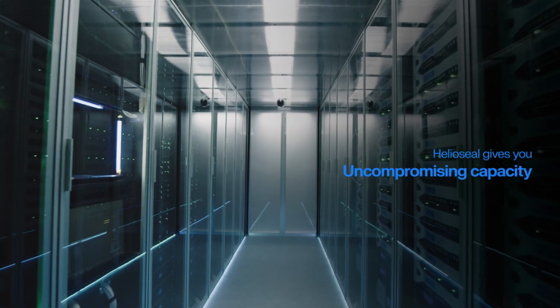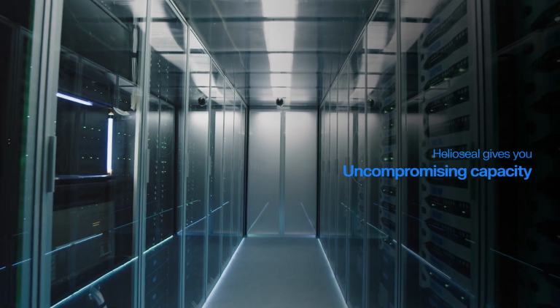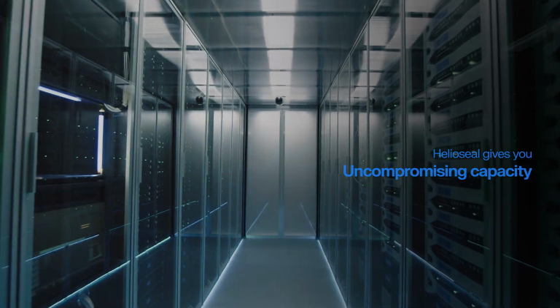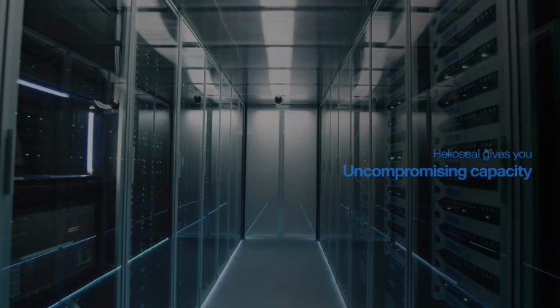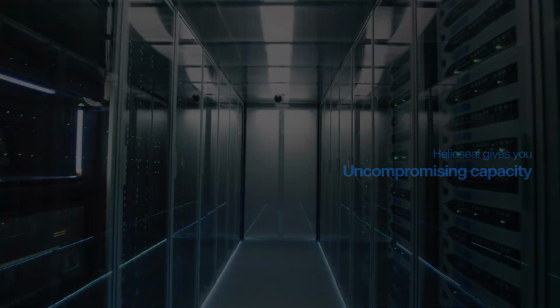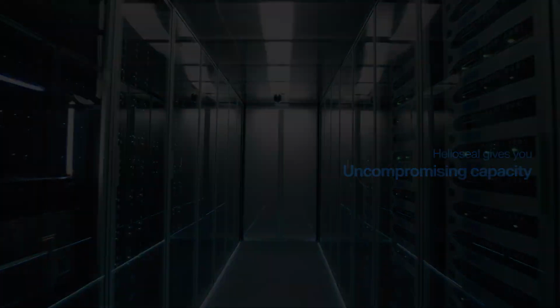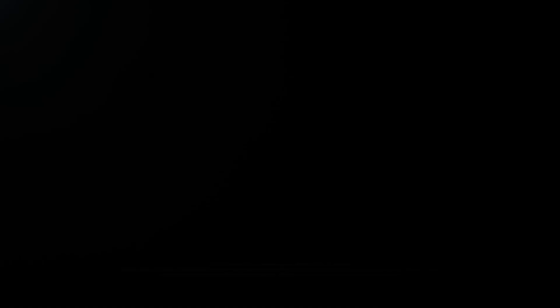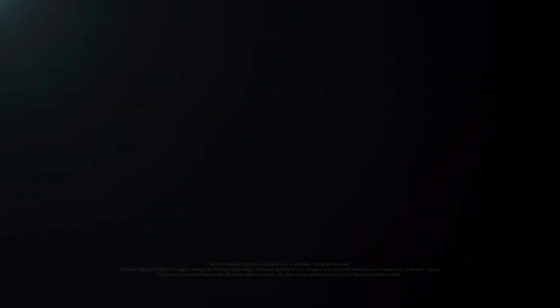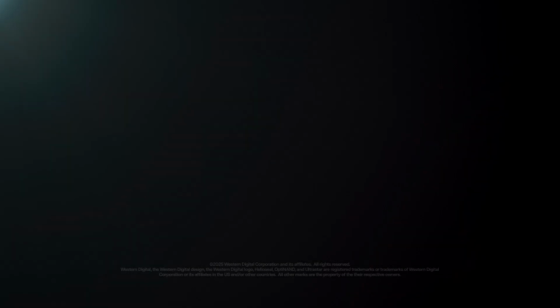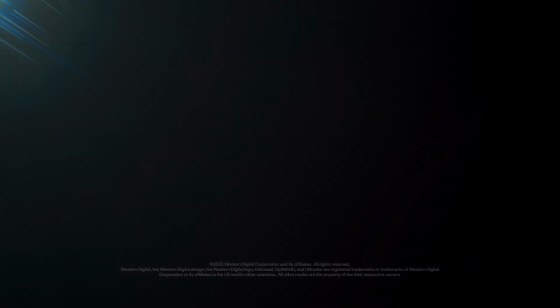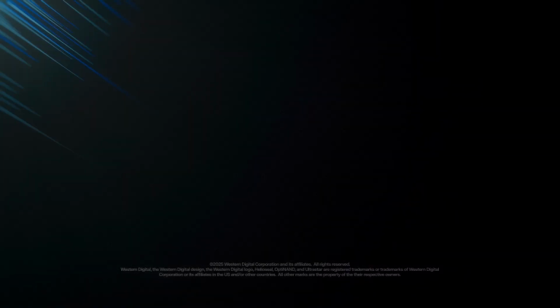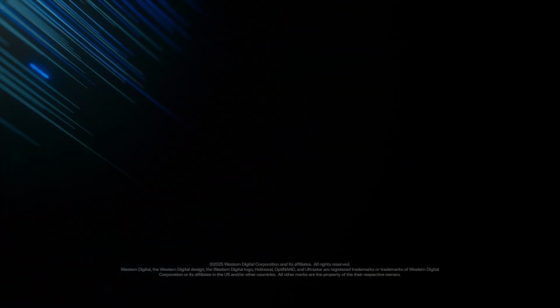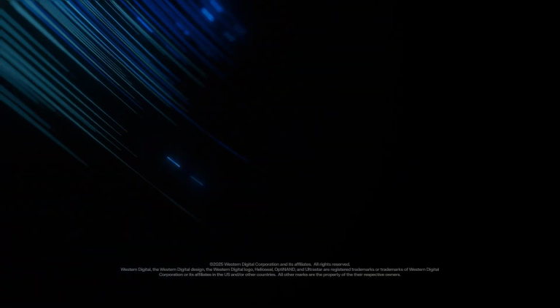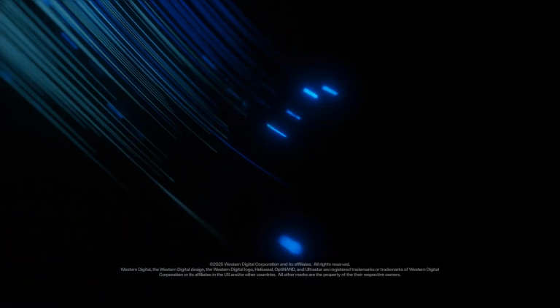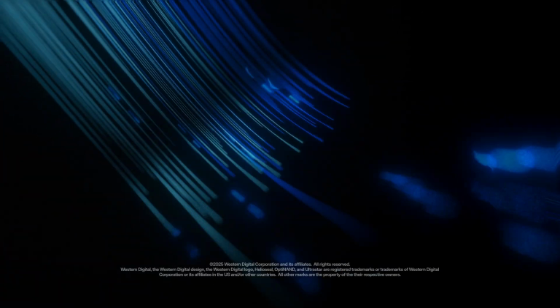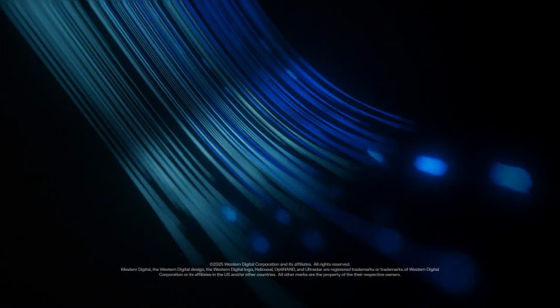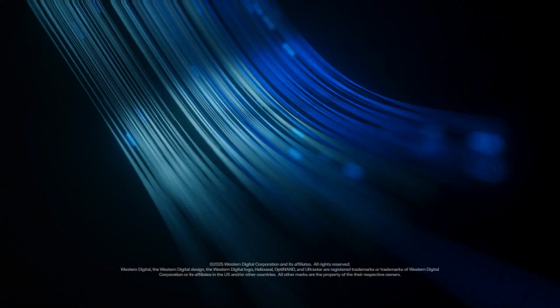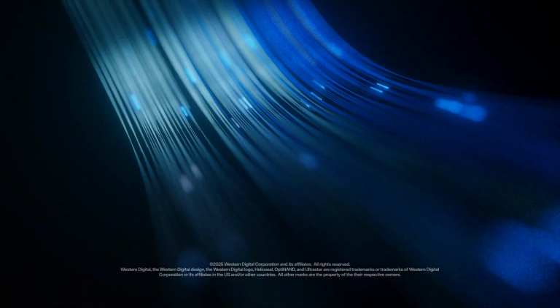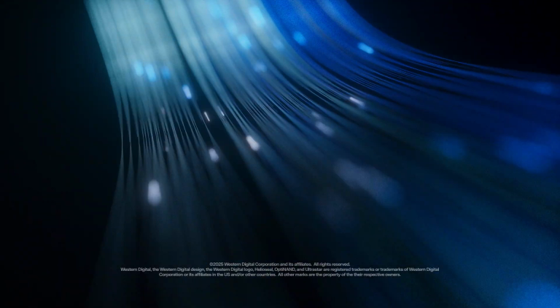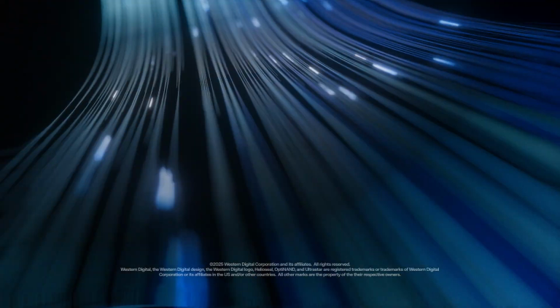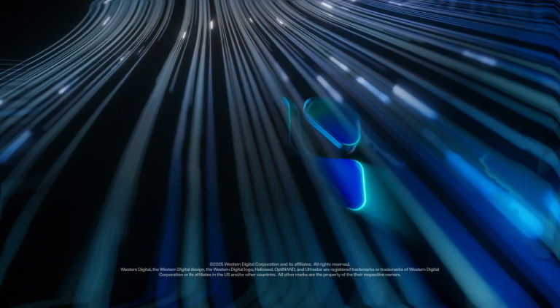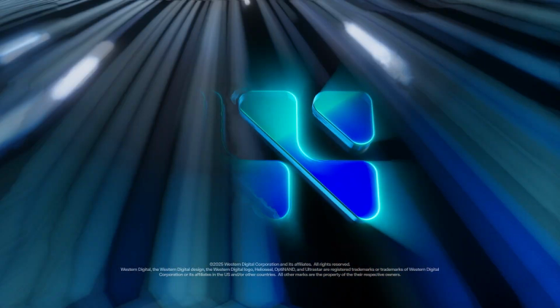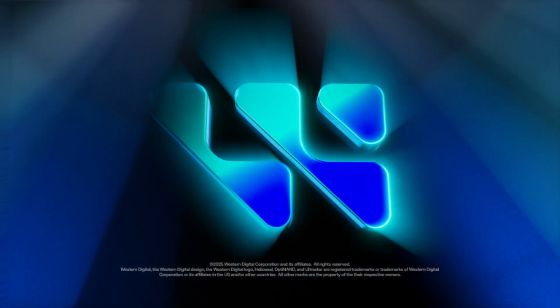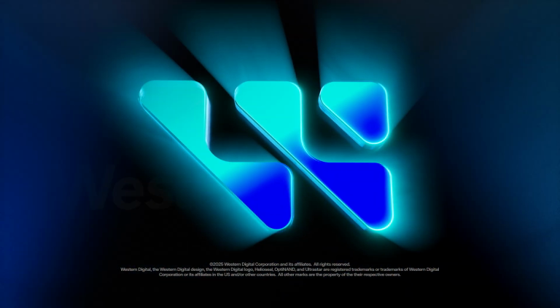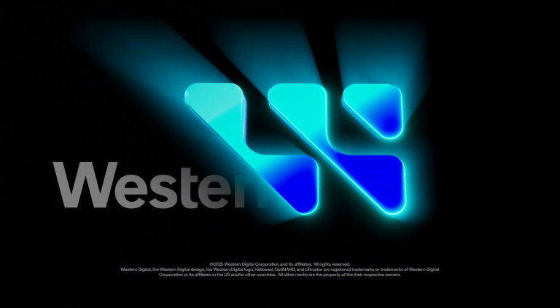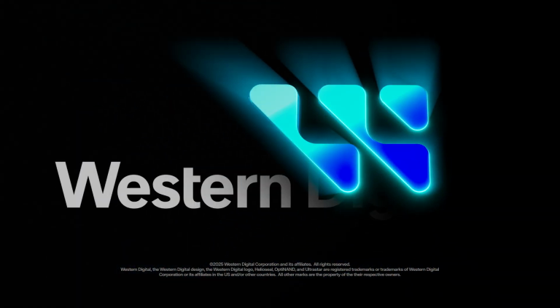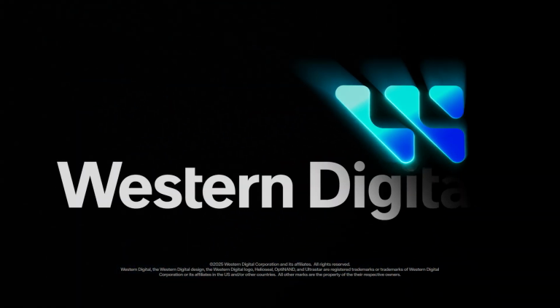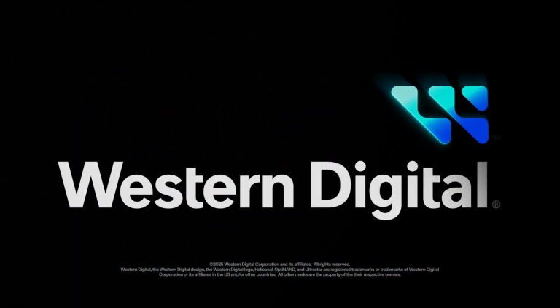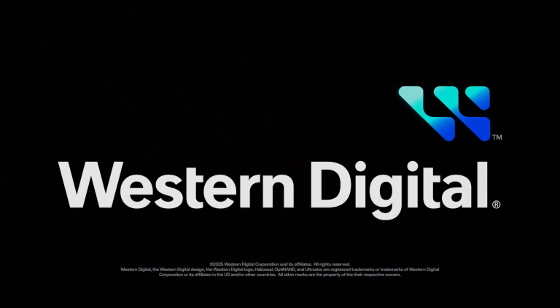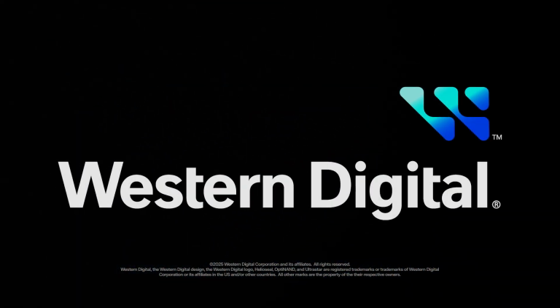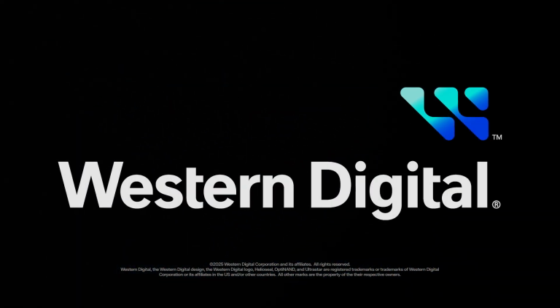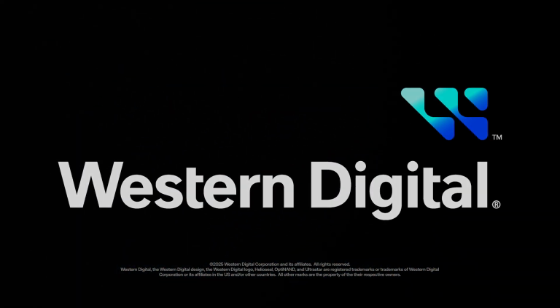Western Digital, the foundation of innovation.